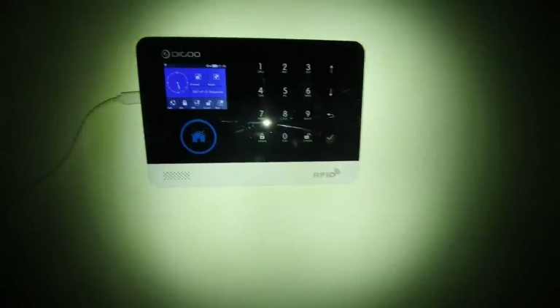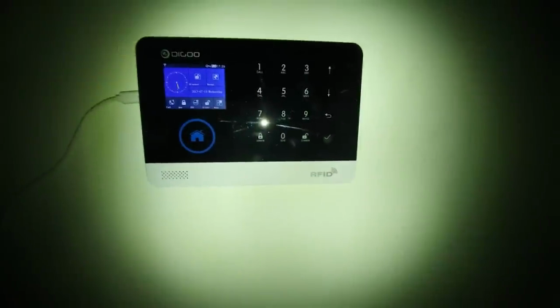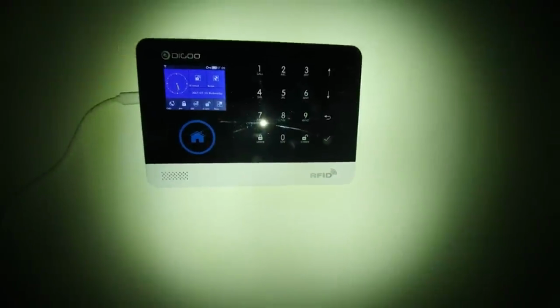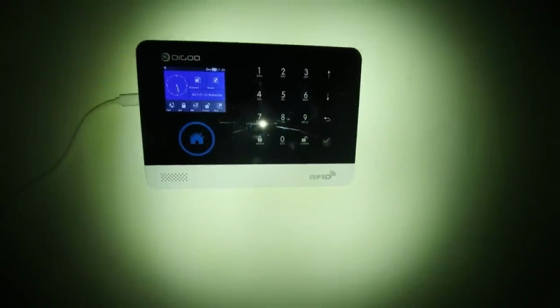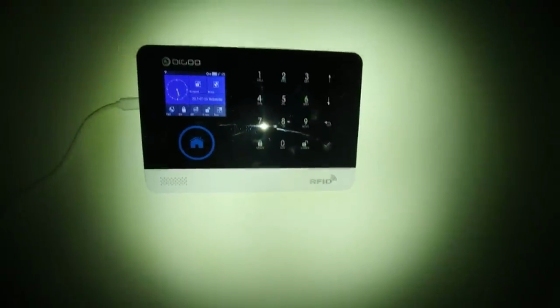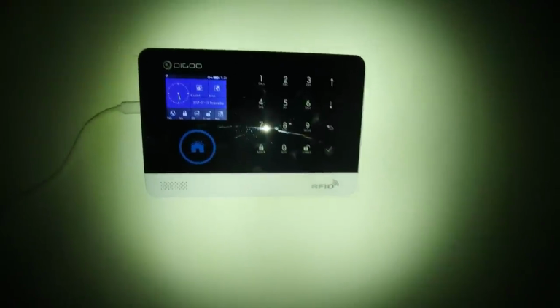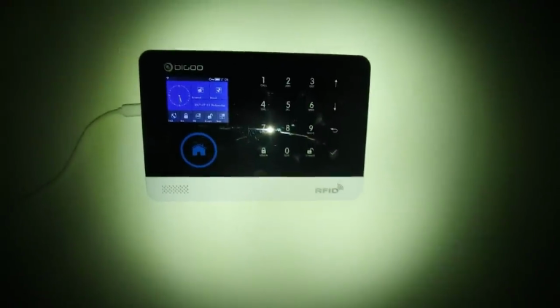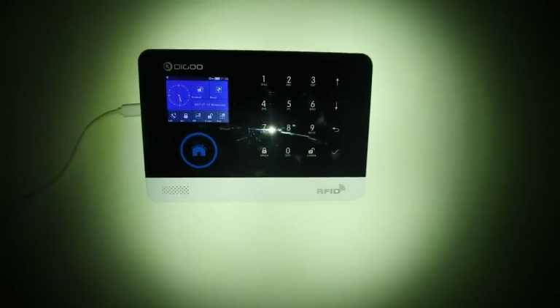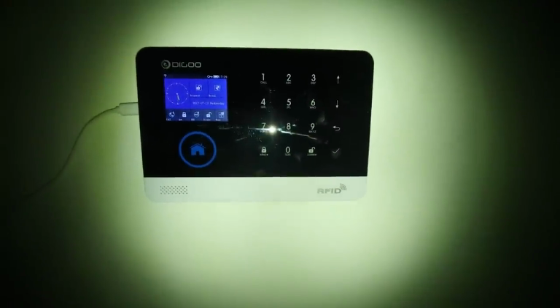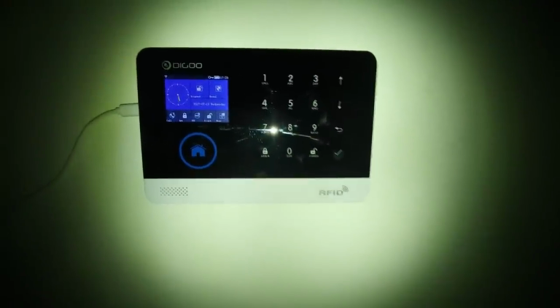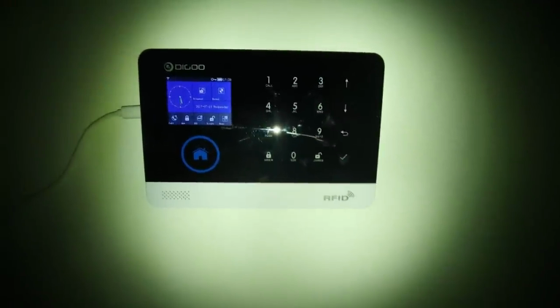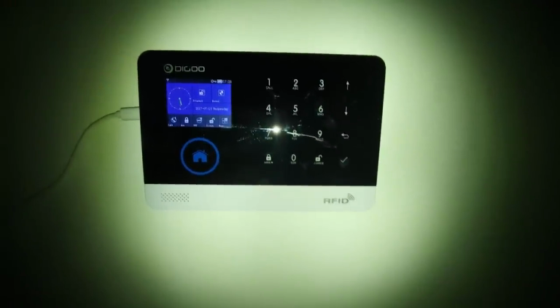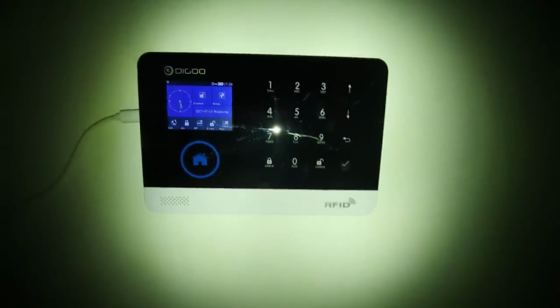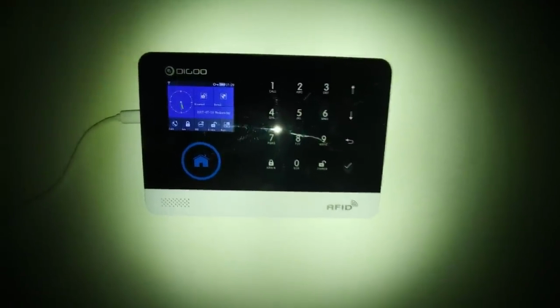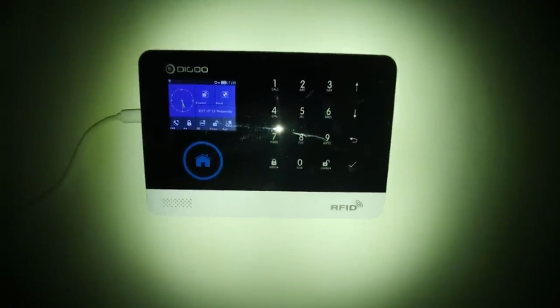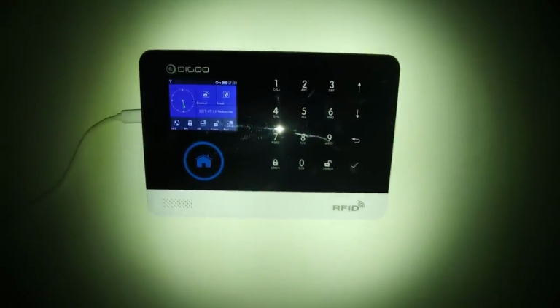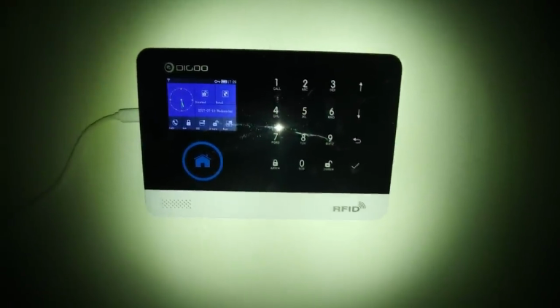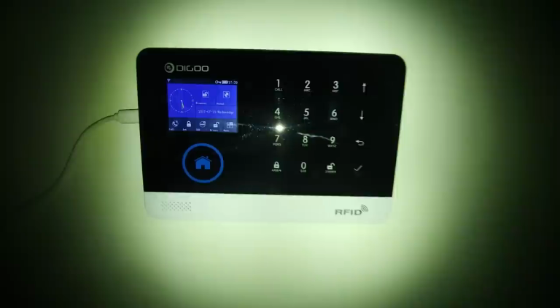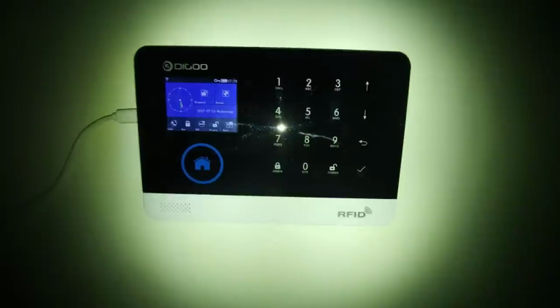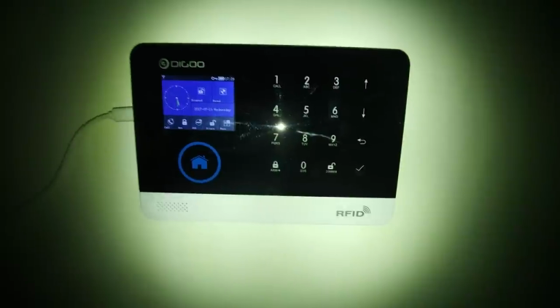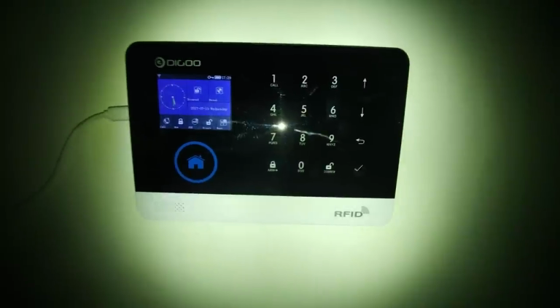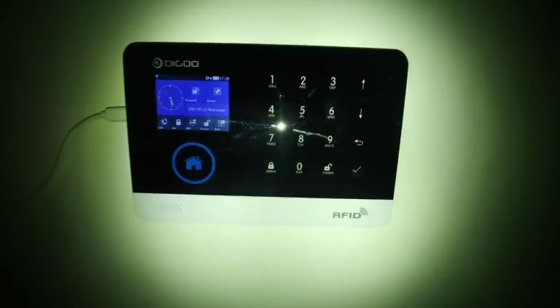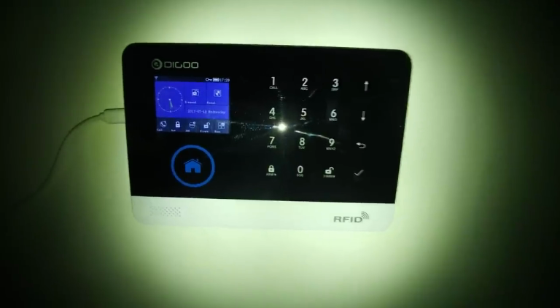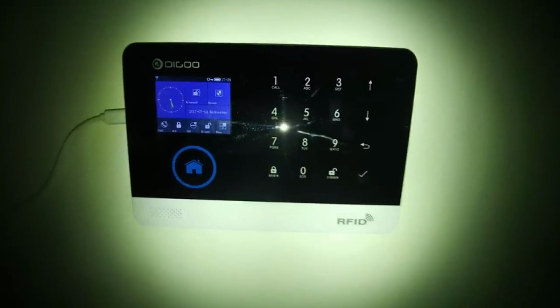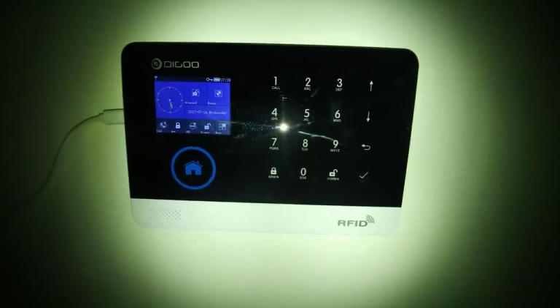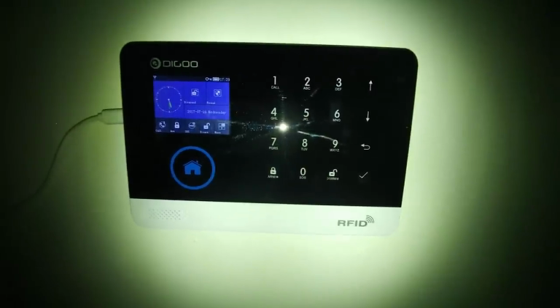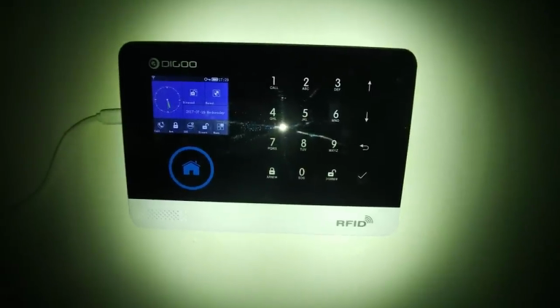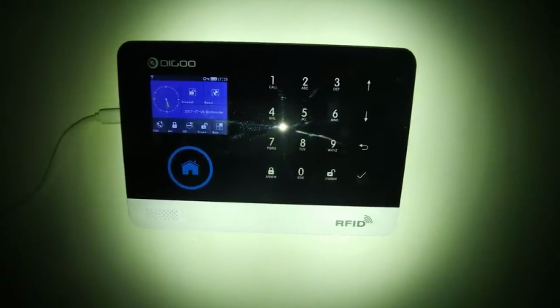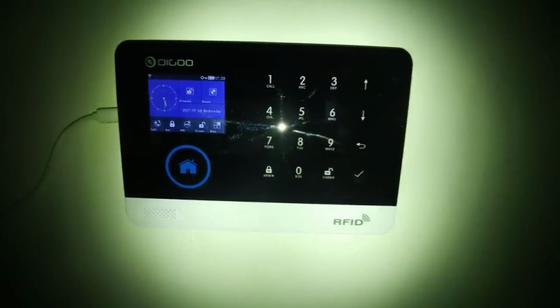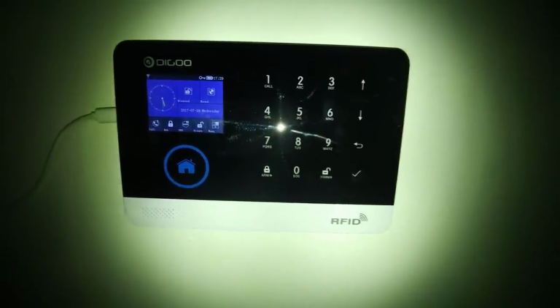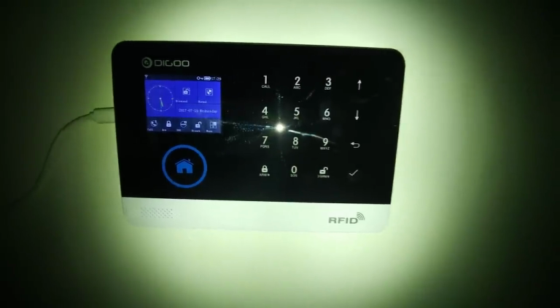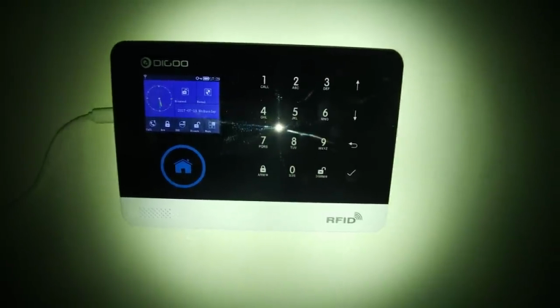Finally, let's get to the part where you get to hear how the alarm sounds — first without the external siren.